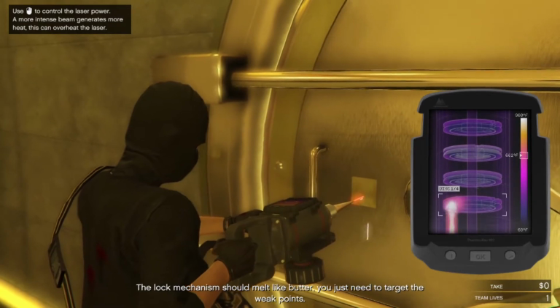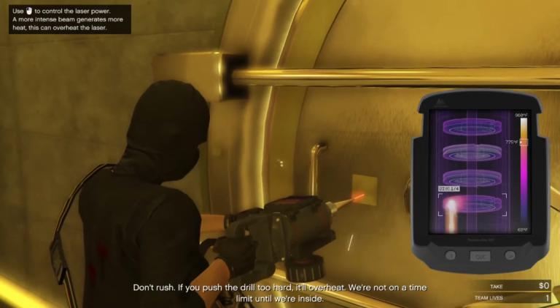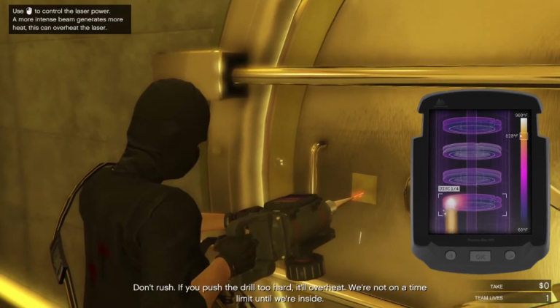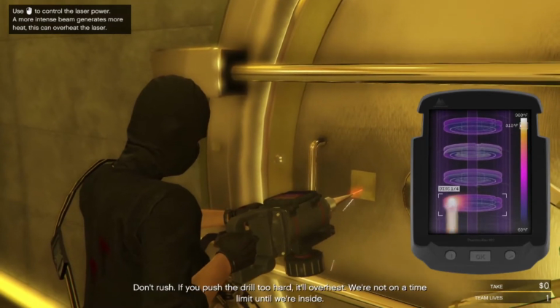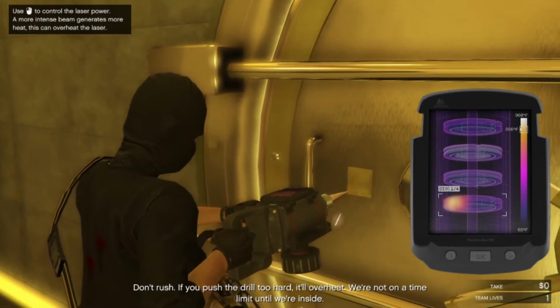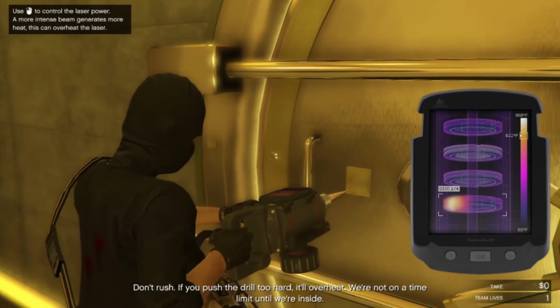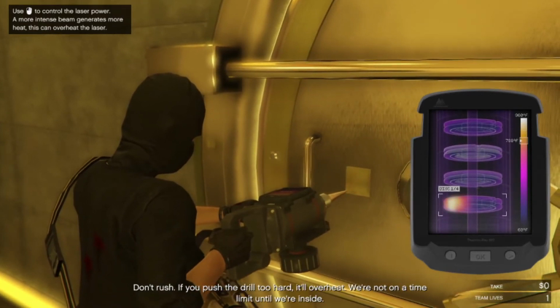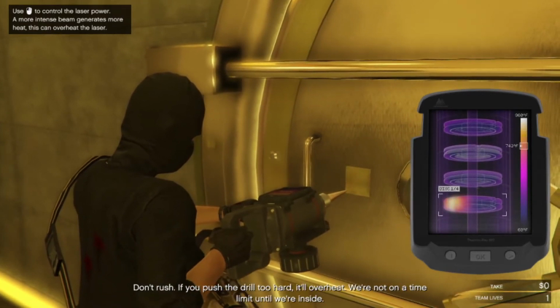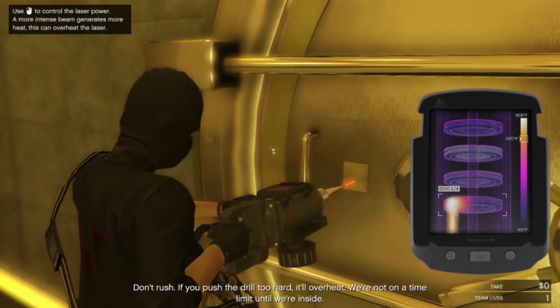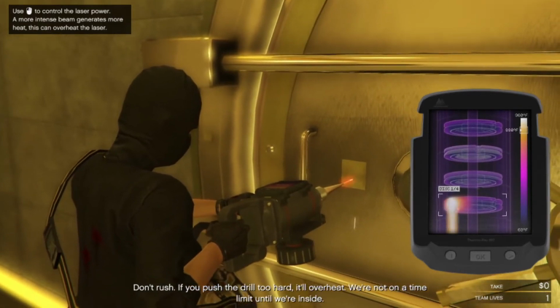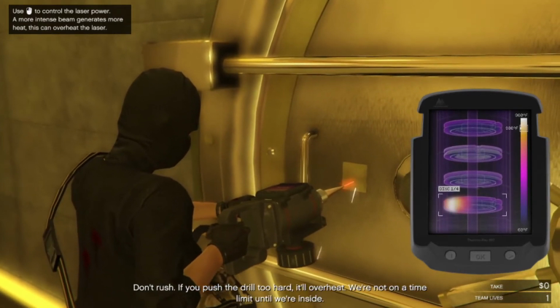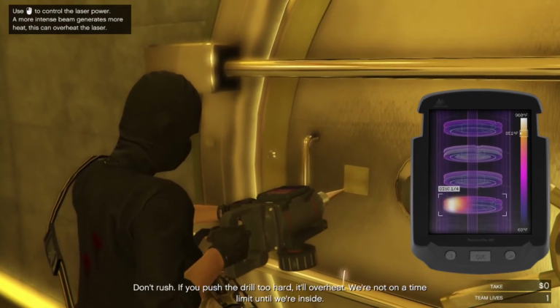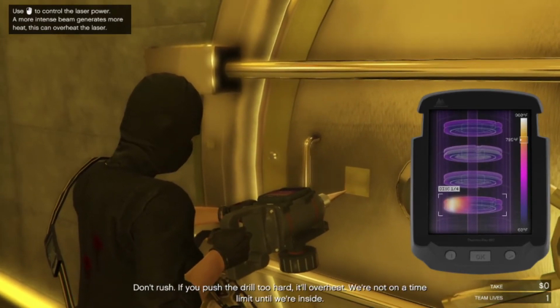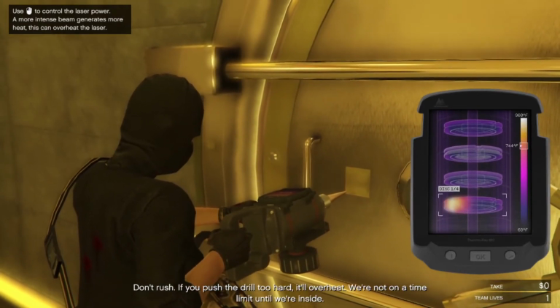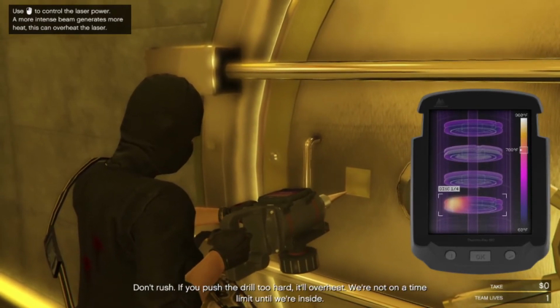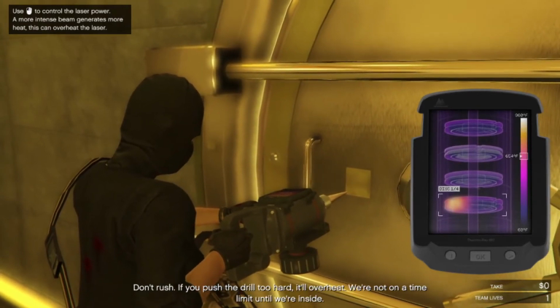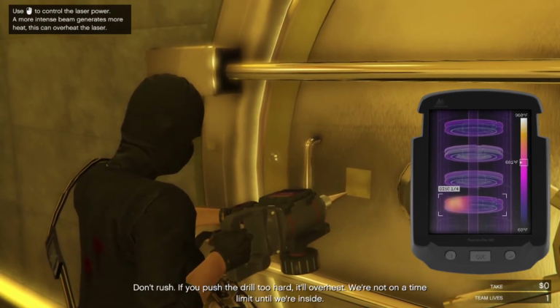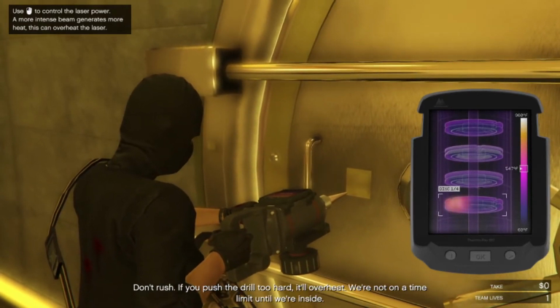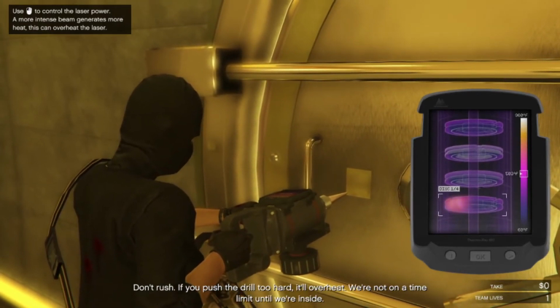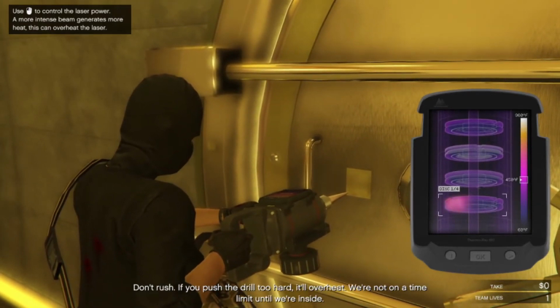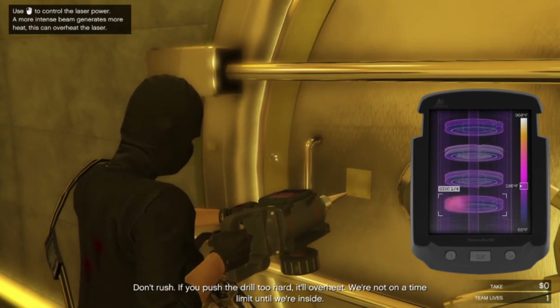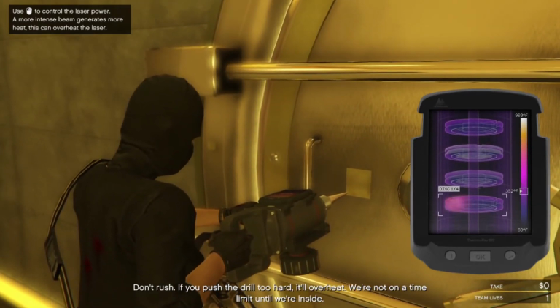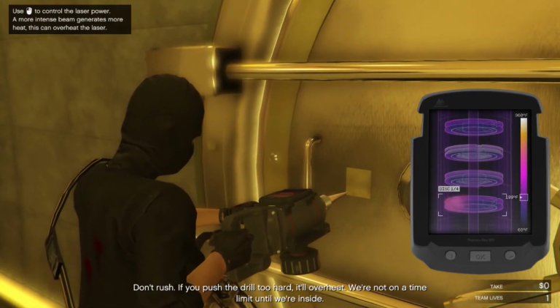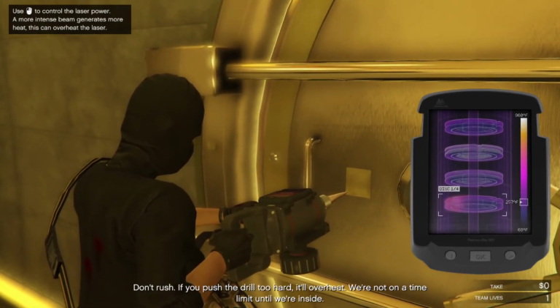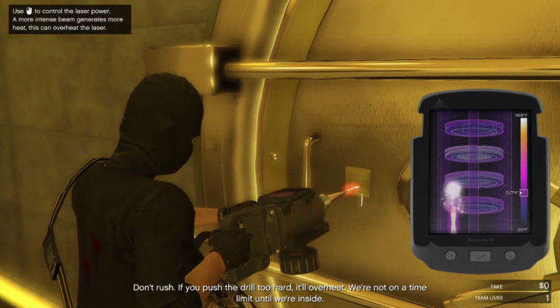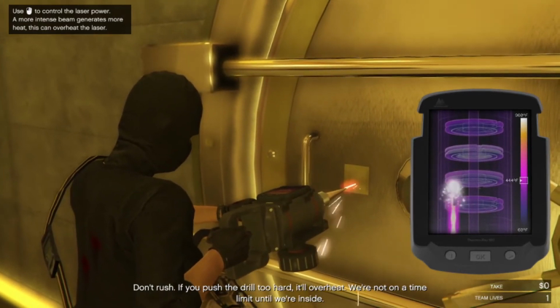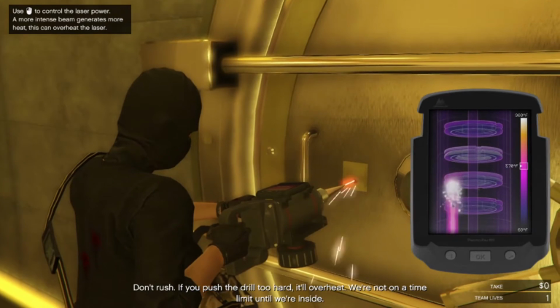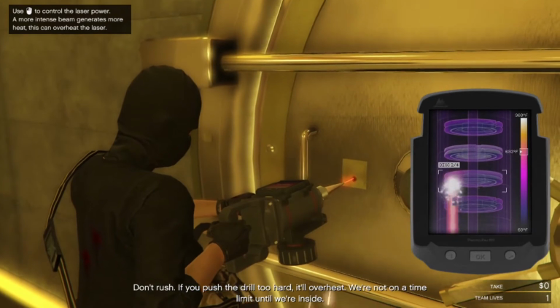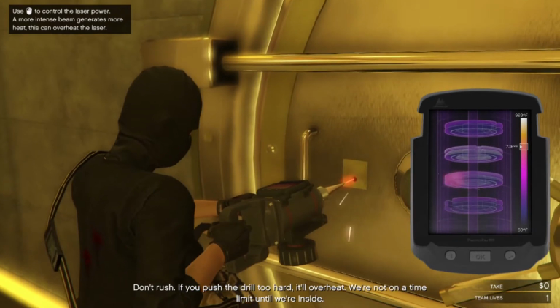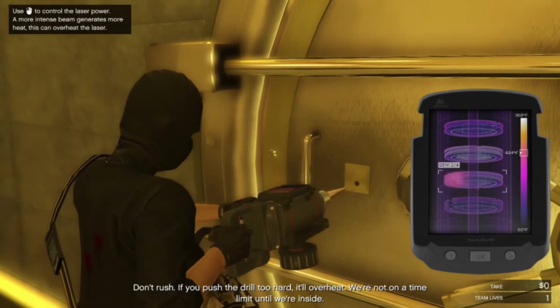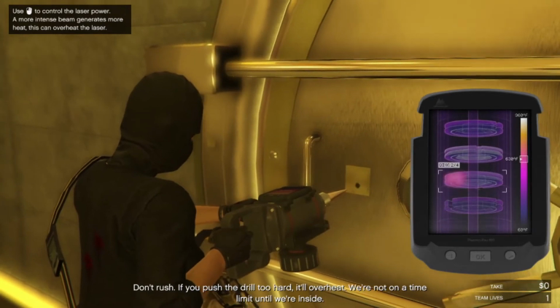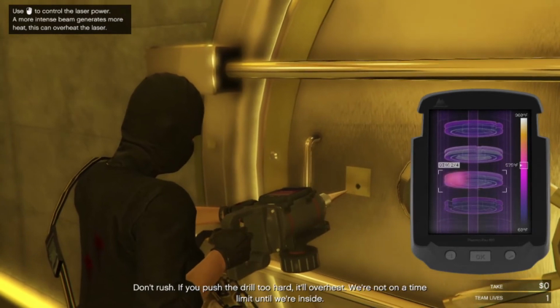Don't rush — if you push the drill too hard it'll overheat. We're not on a time limit until we're inside.